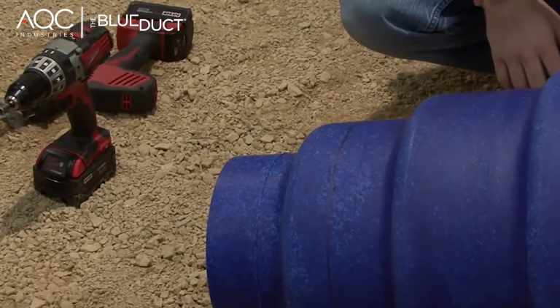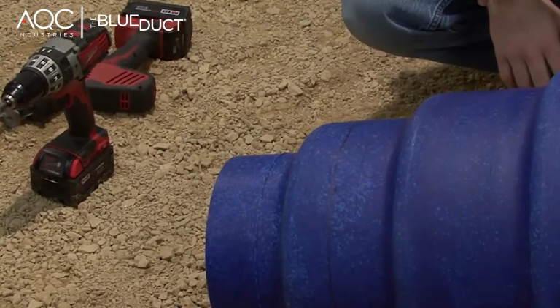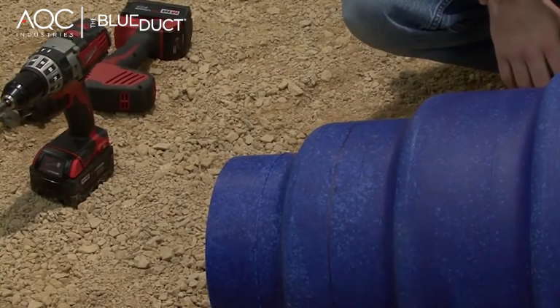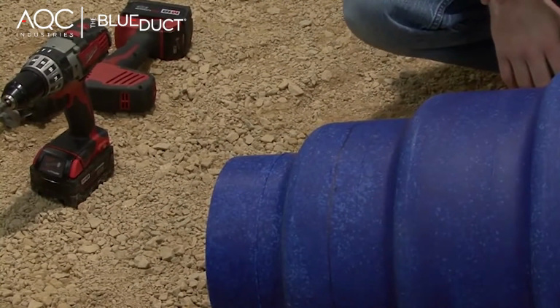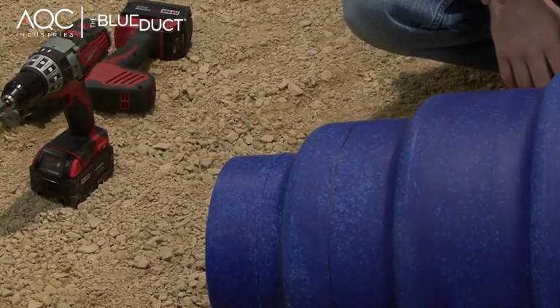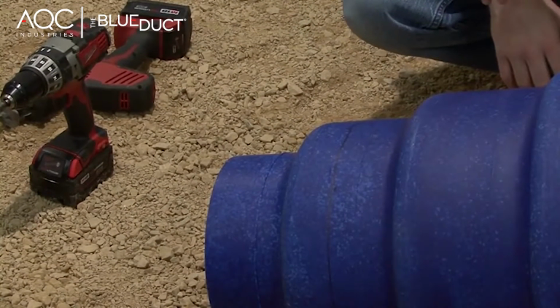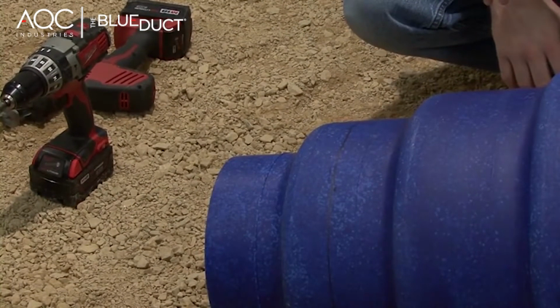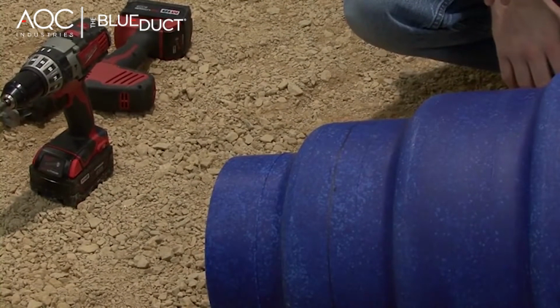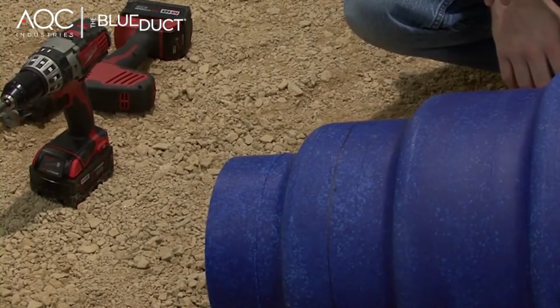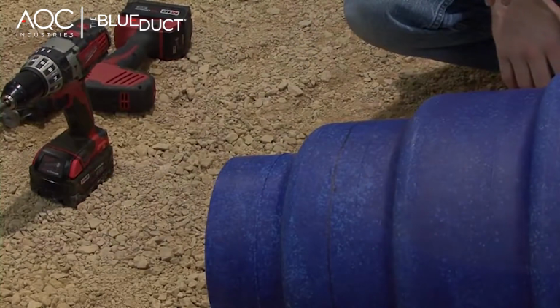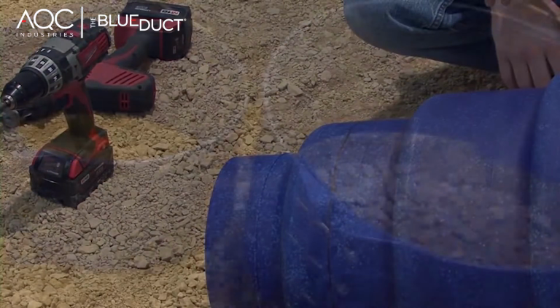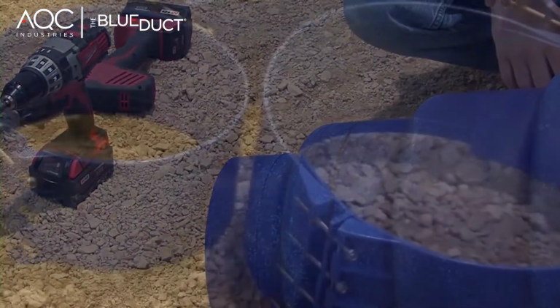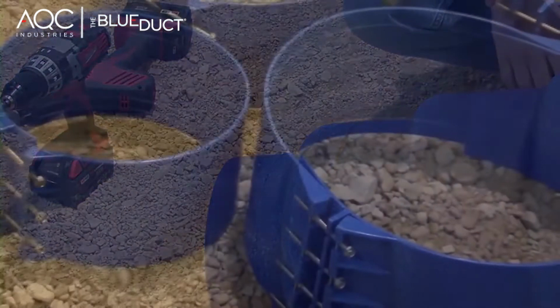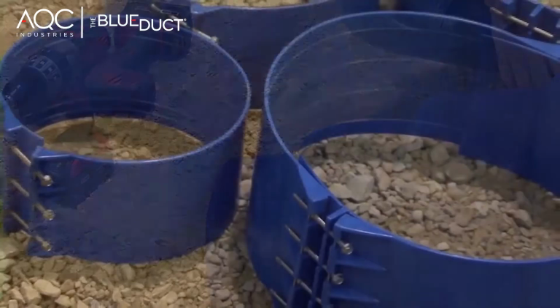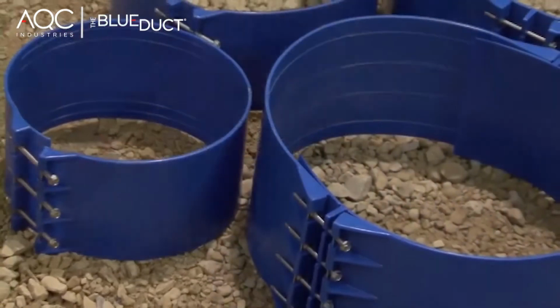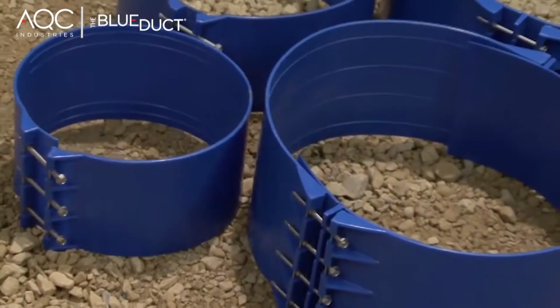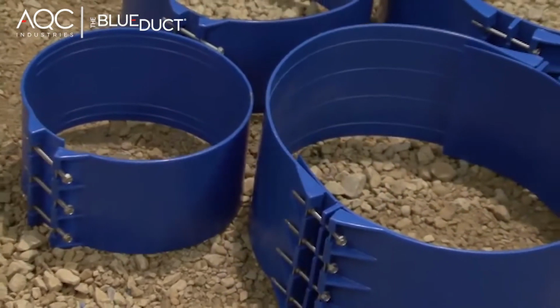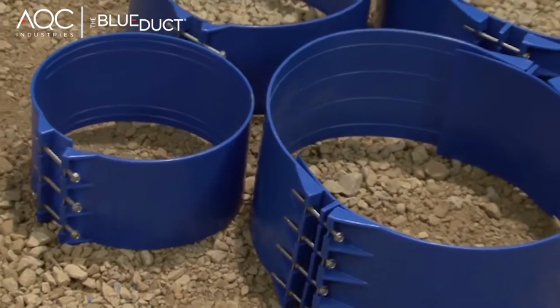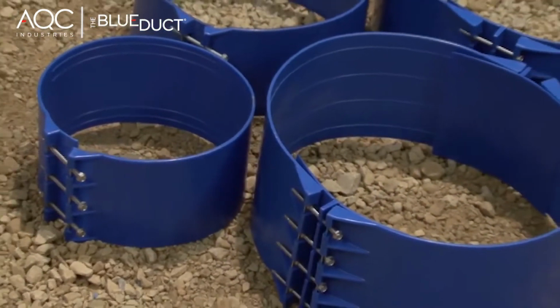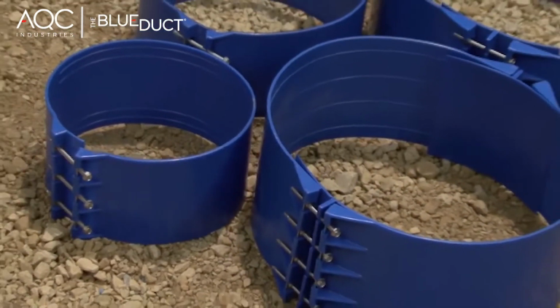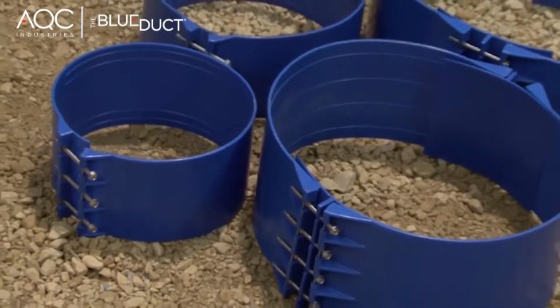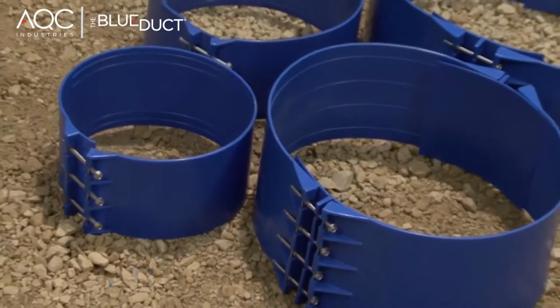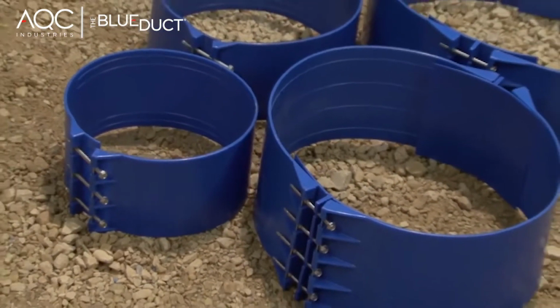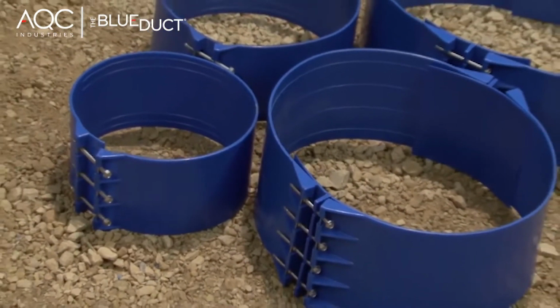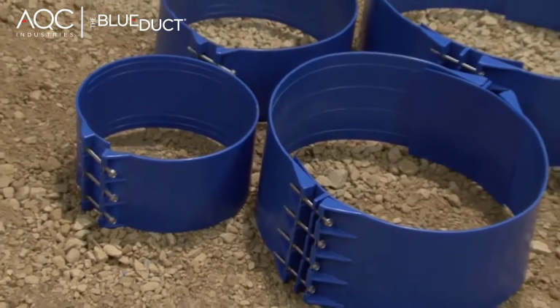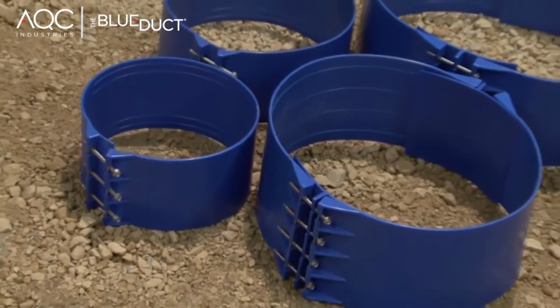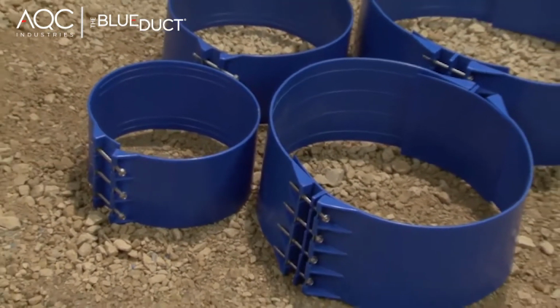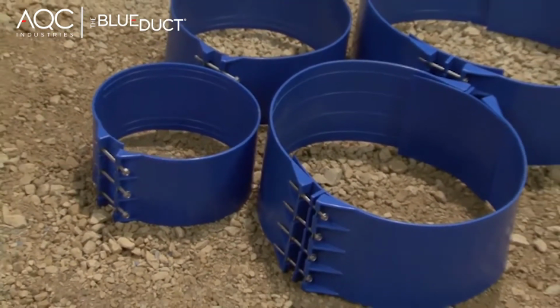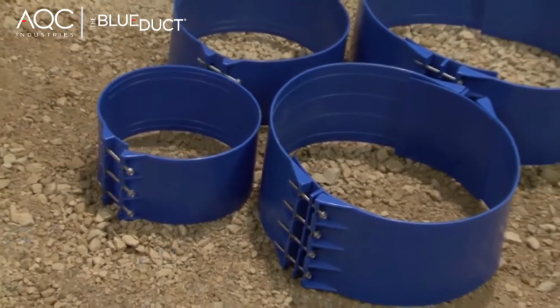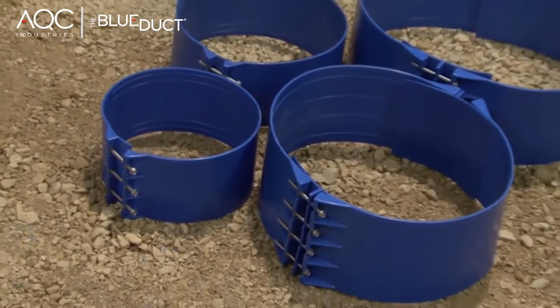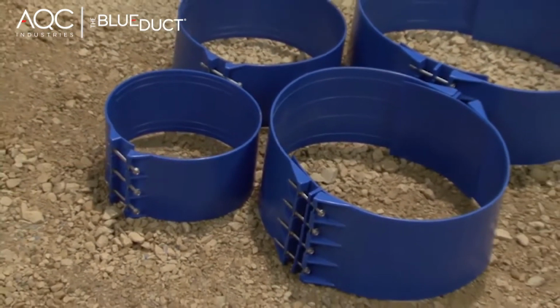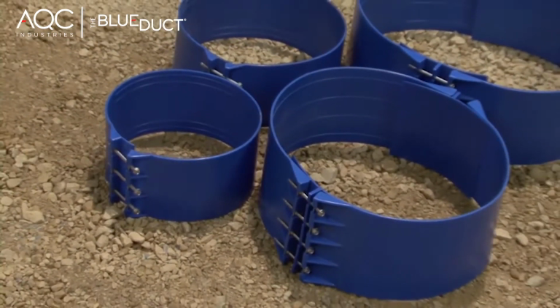Our clamps and gaskets for this size range come in two styles: one style for 6 through 10 inch, and a wider style for 12 through 48 inches.